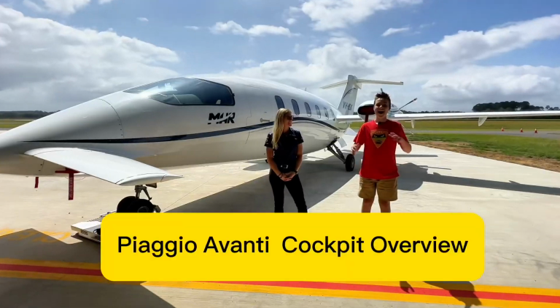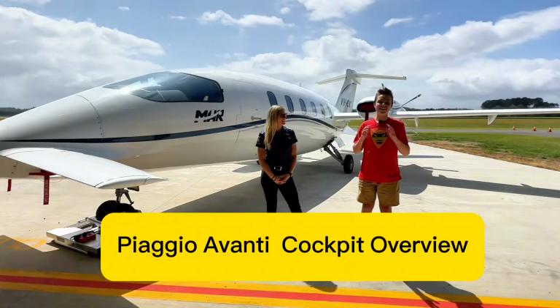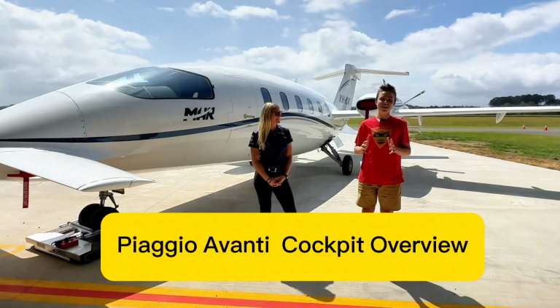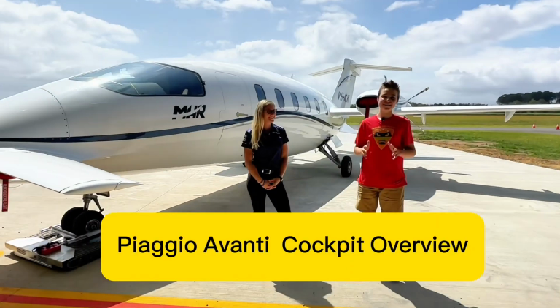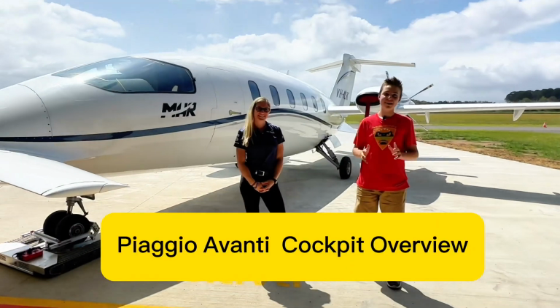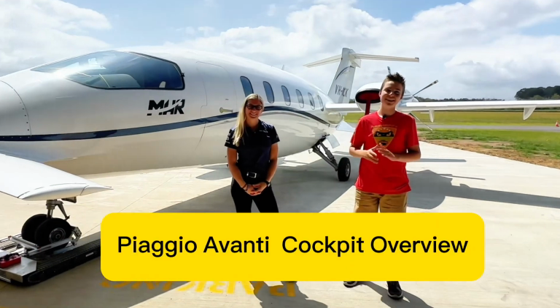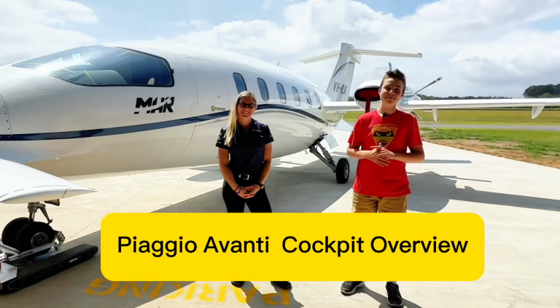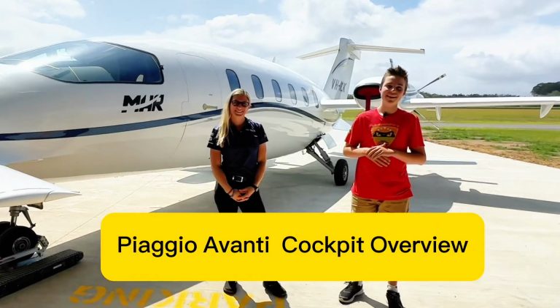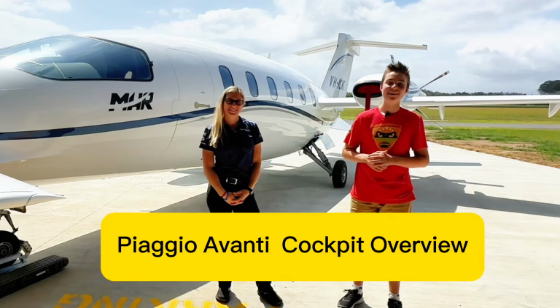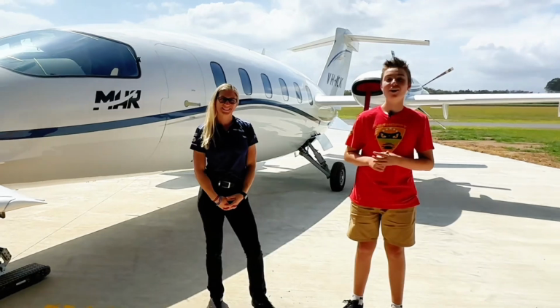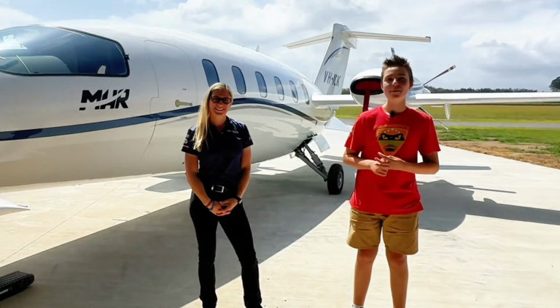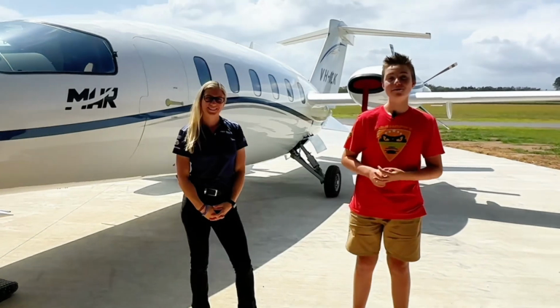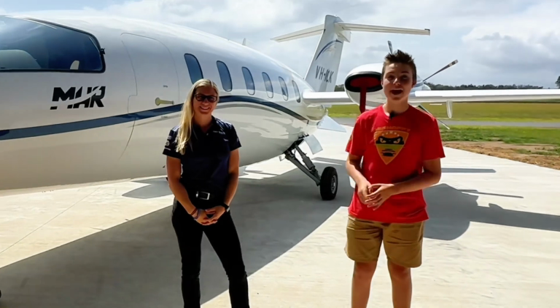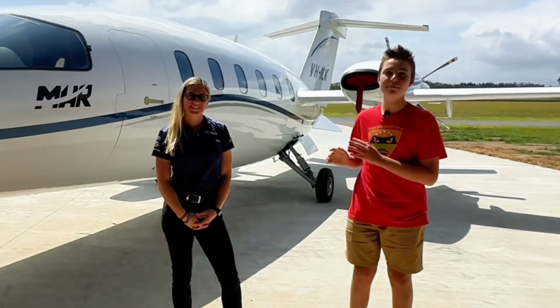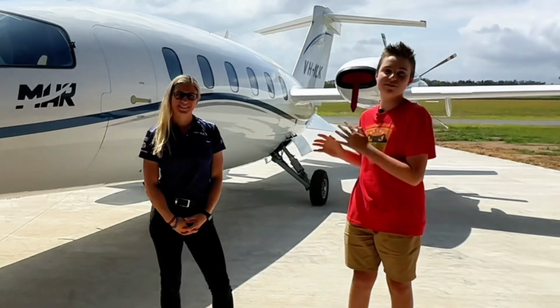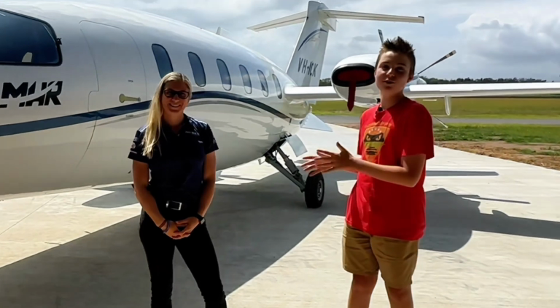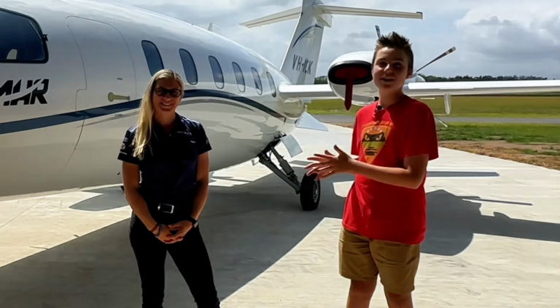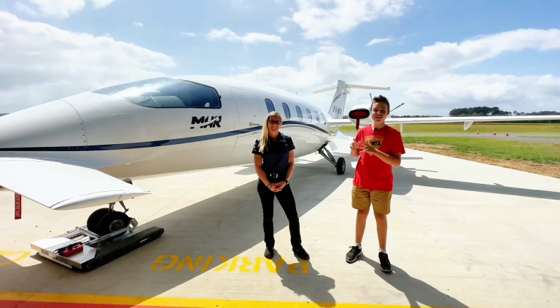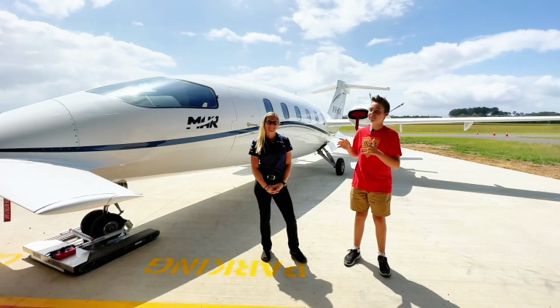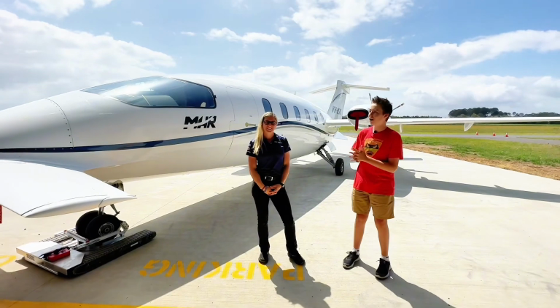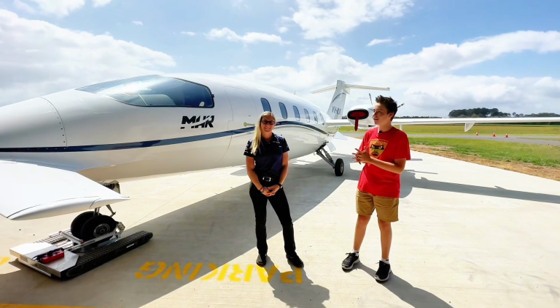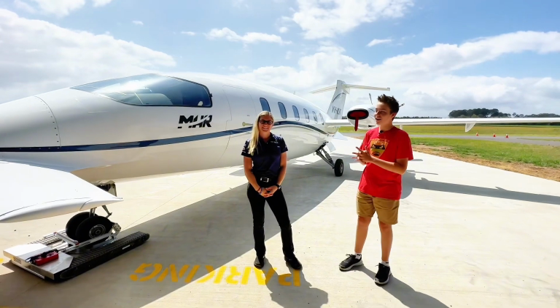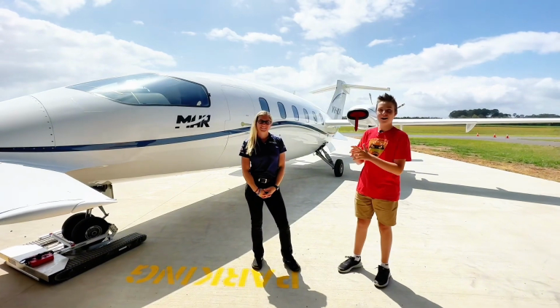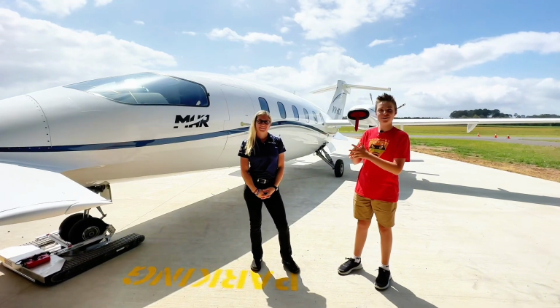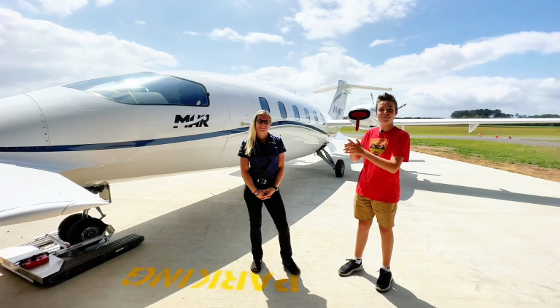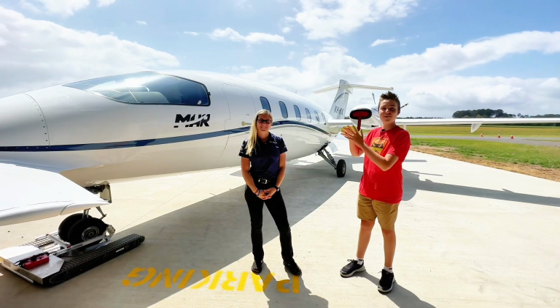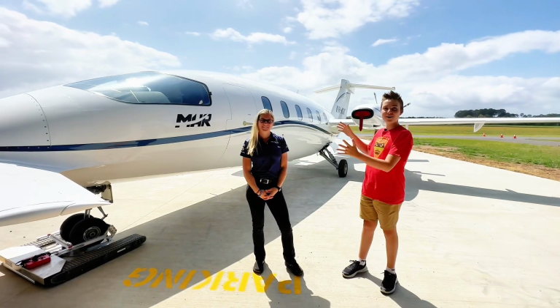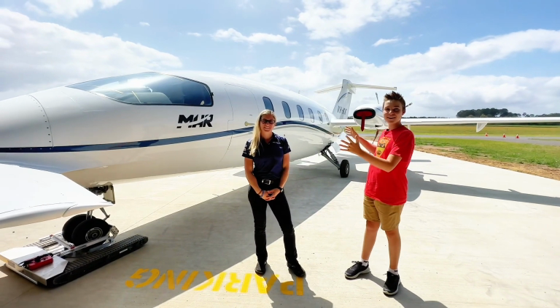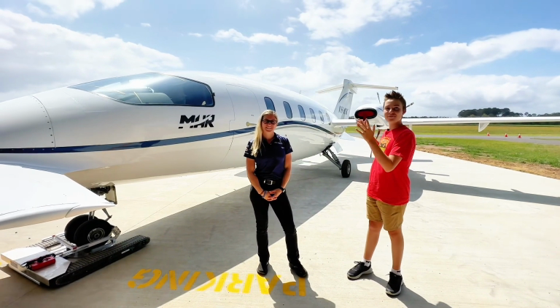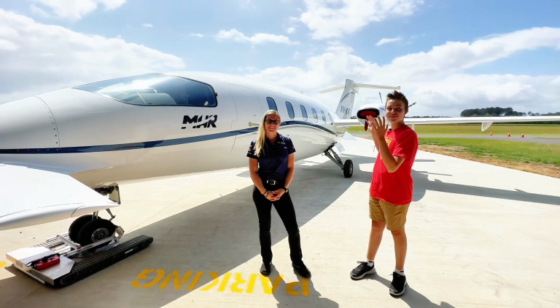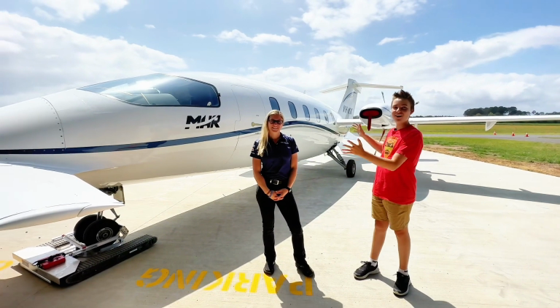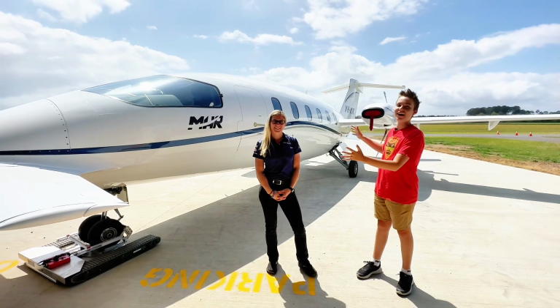Hey guys, BSnappy here. I'm here with Emma MacDonald. She's the pilot of this Ferrari of the skies.